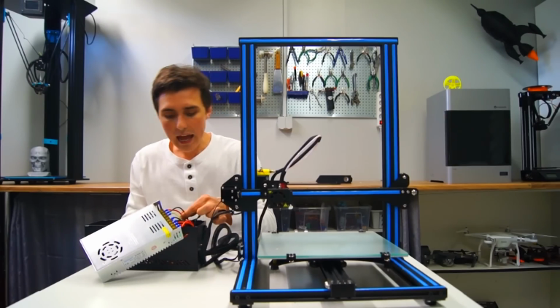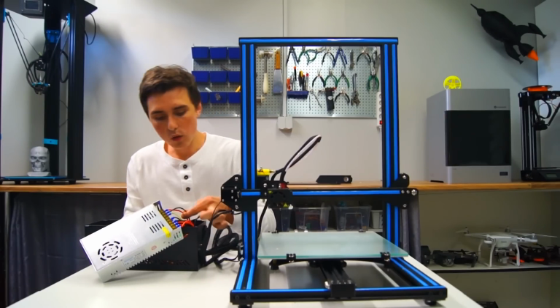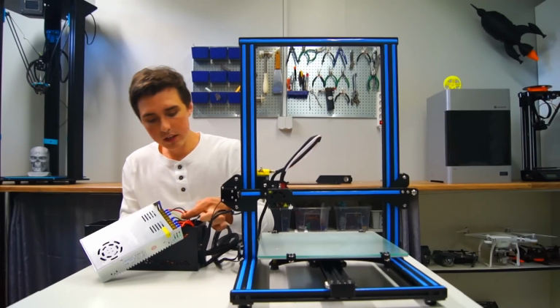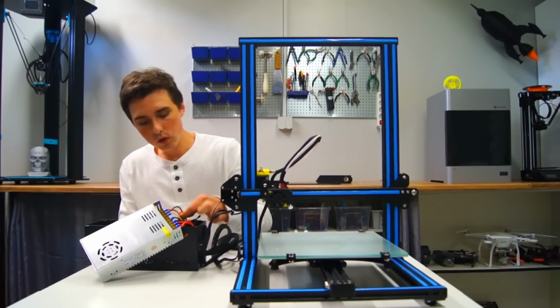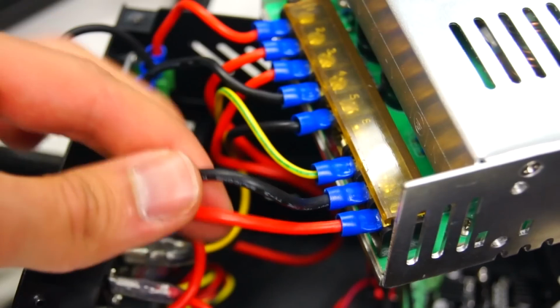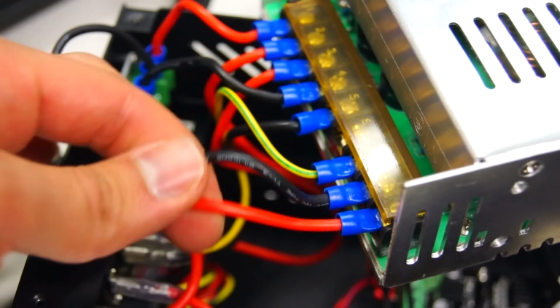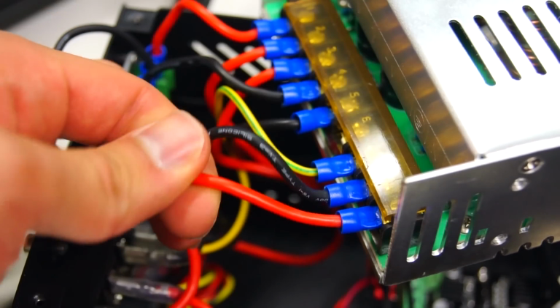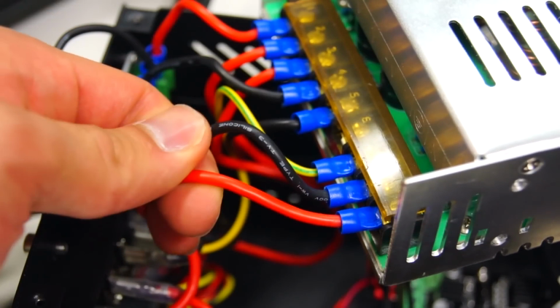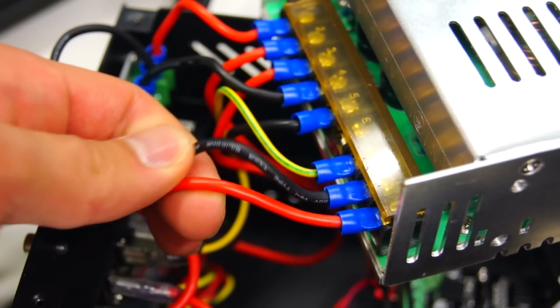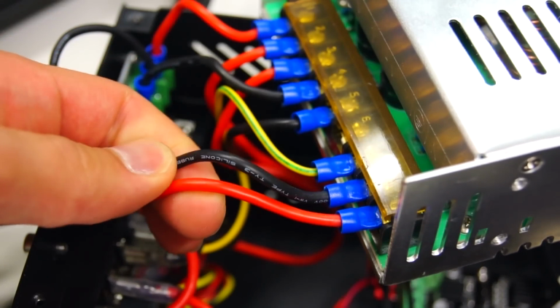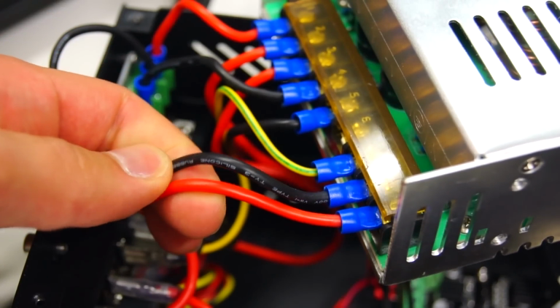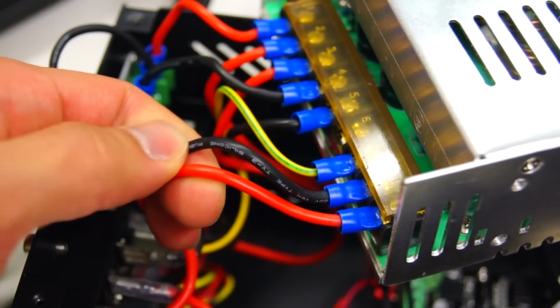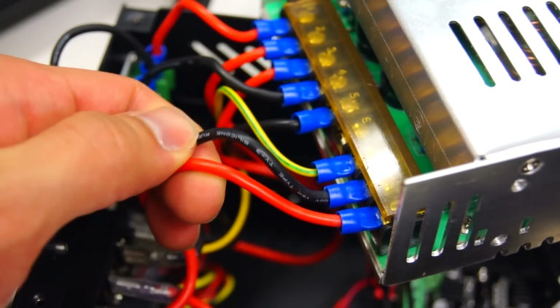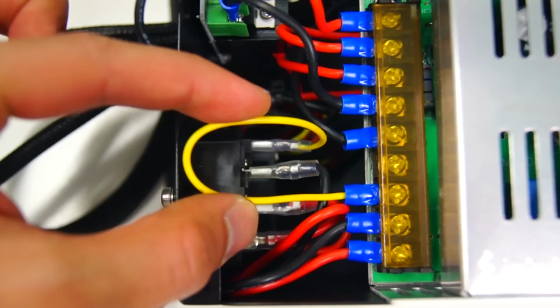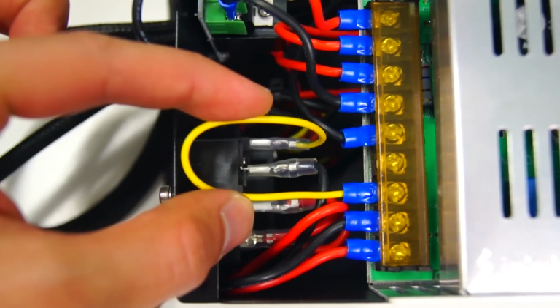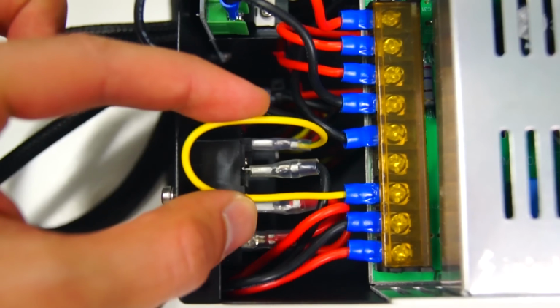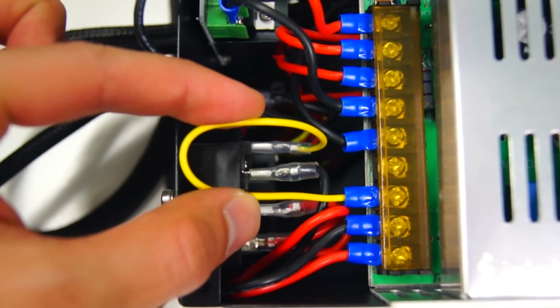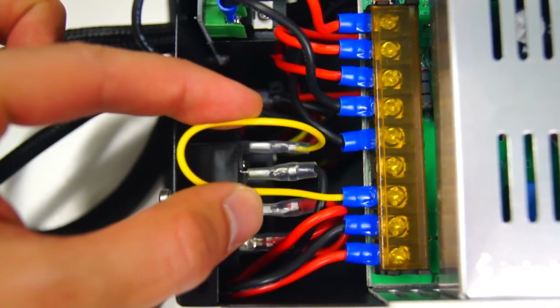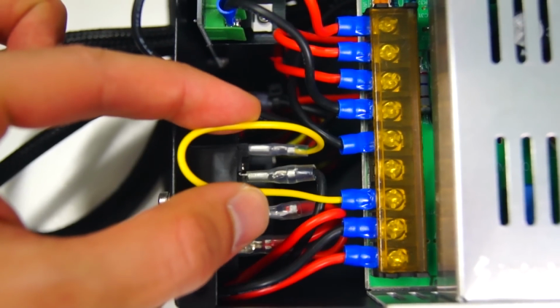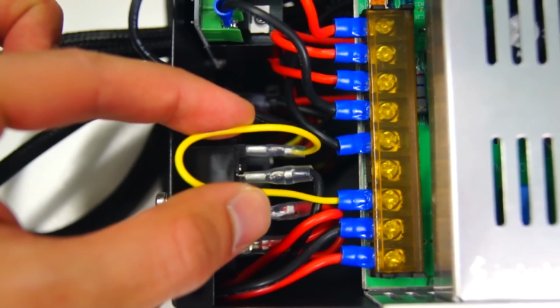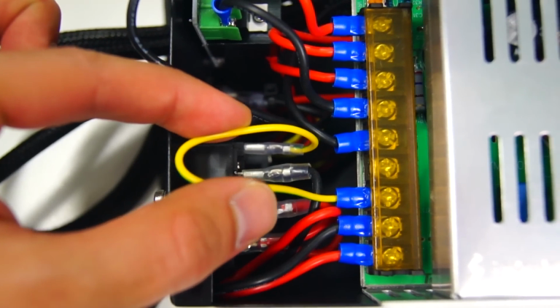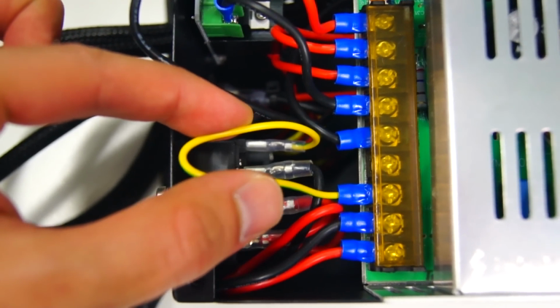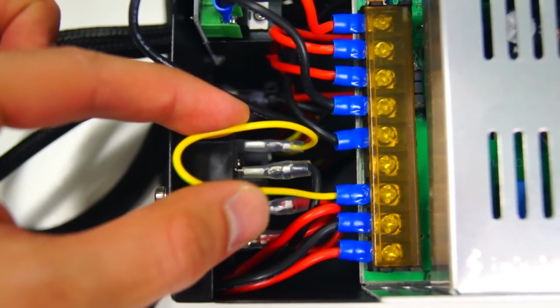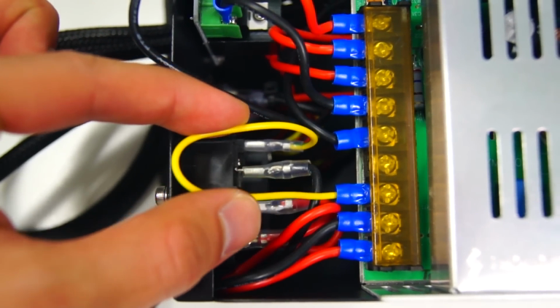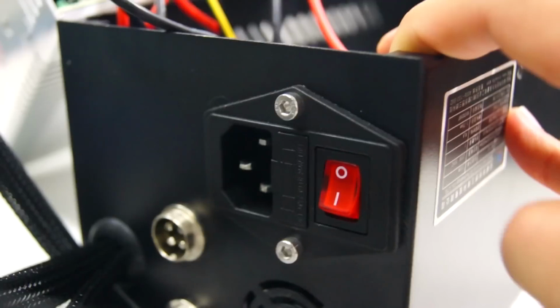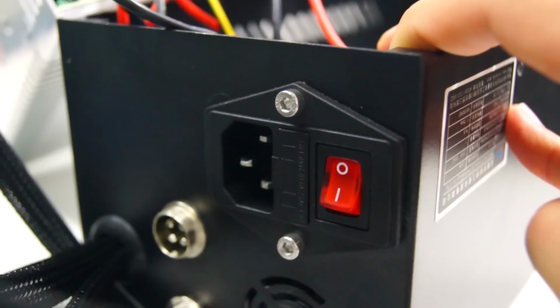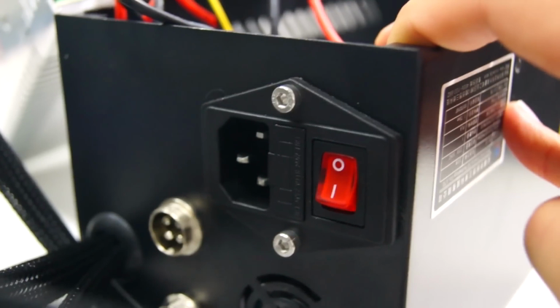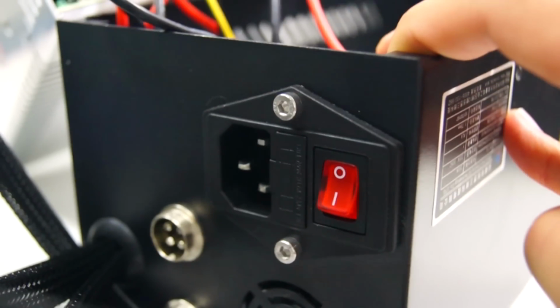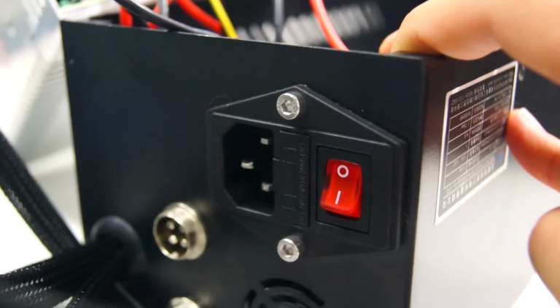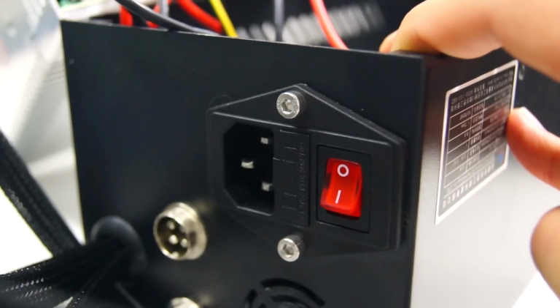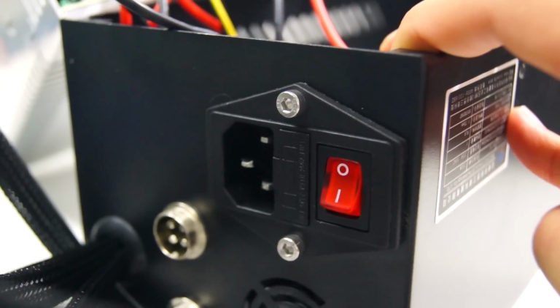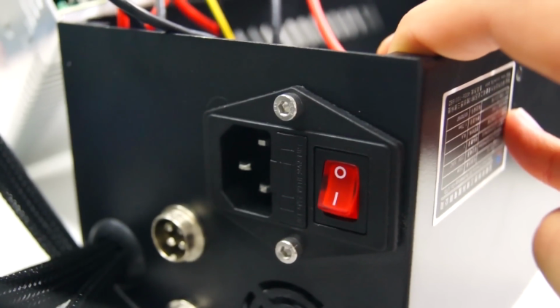Adequate 12 gauge silicone wire, it's properly grounded, and there's a fused AC connection.